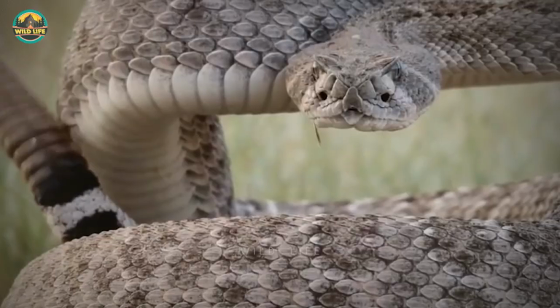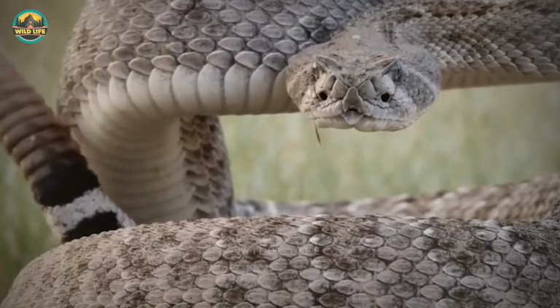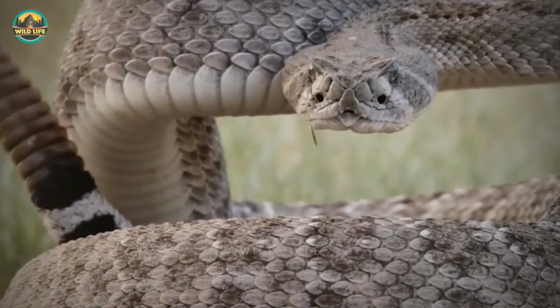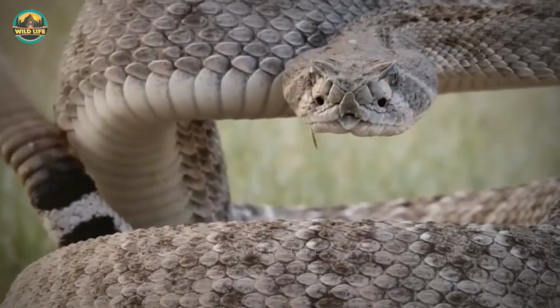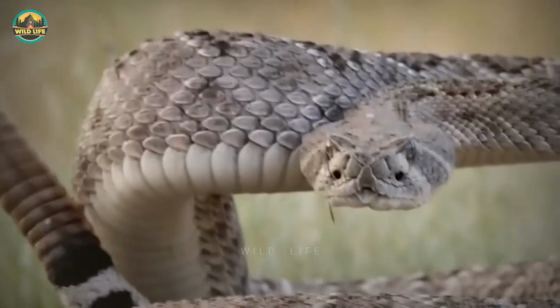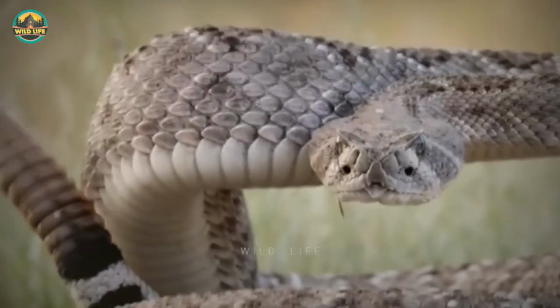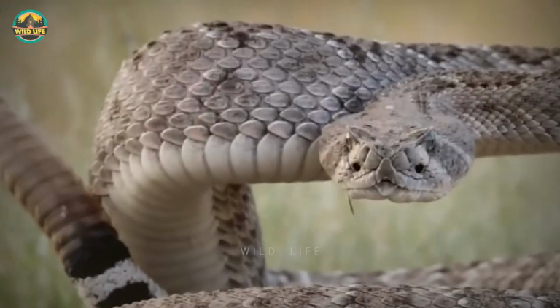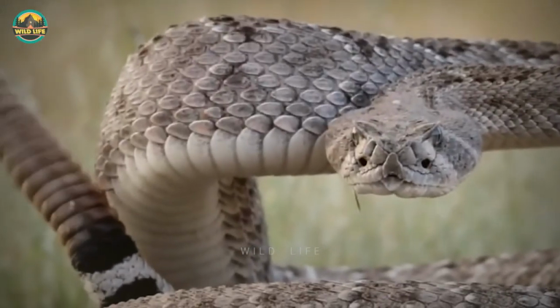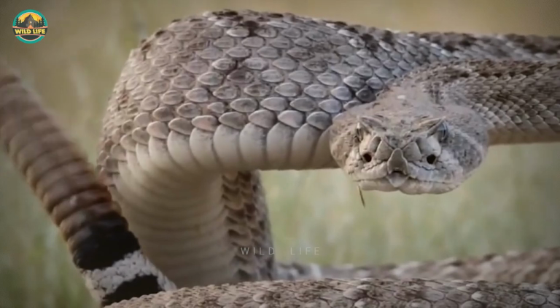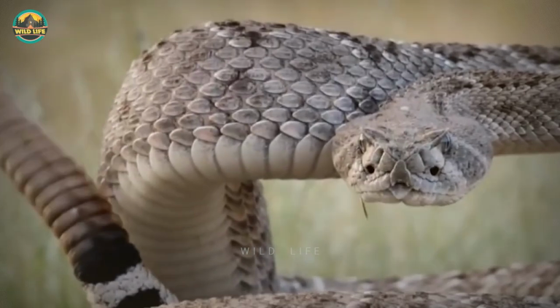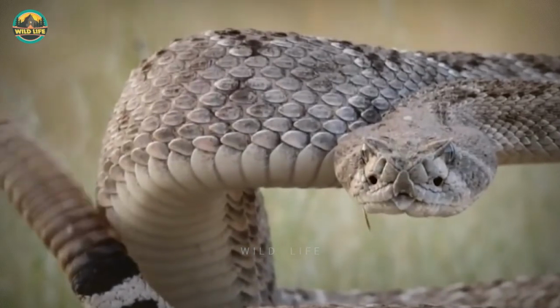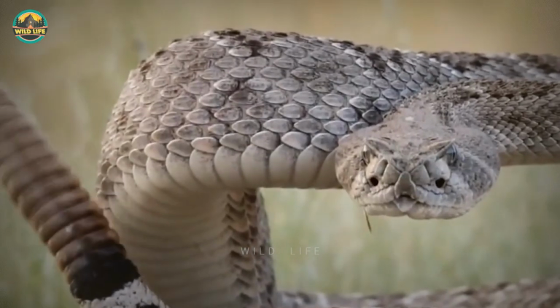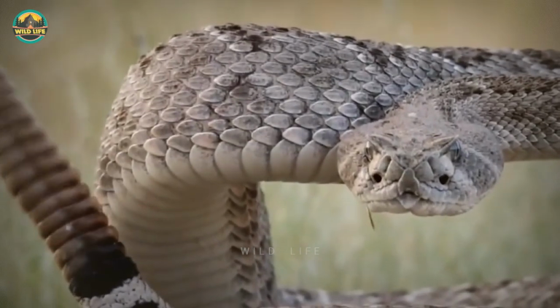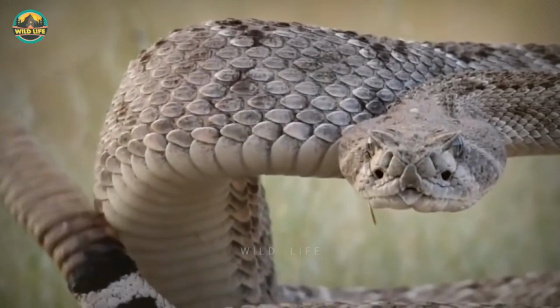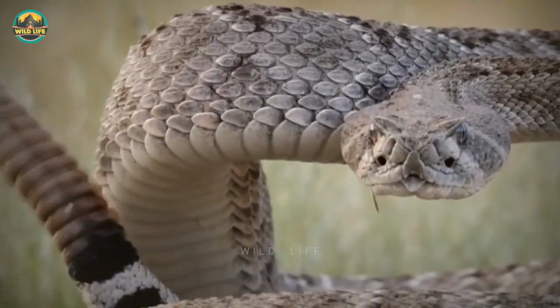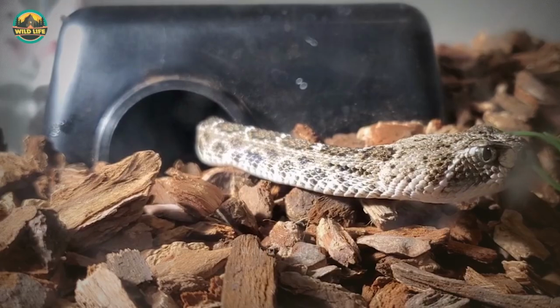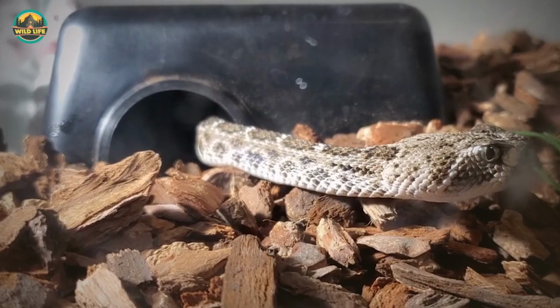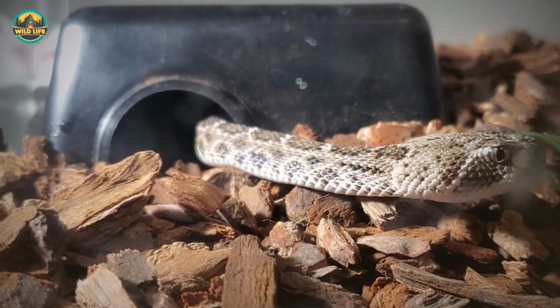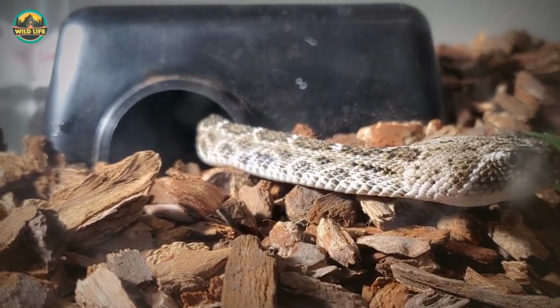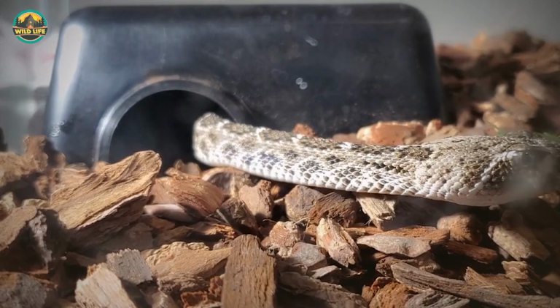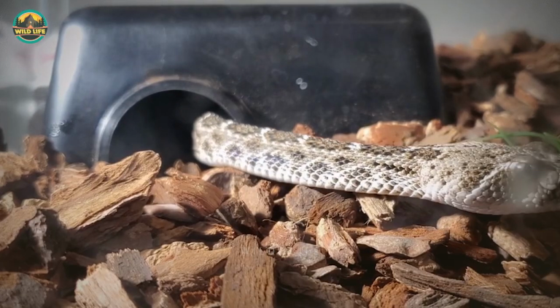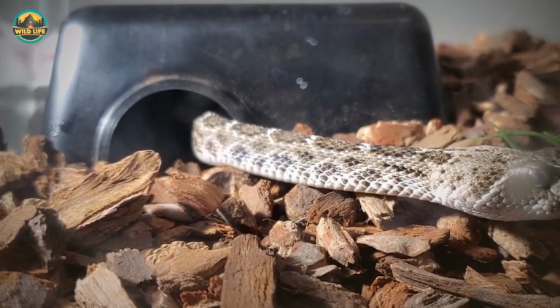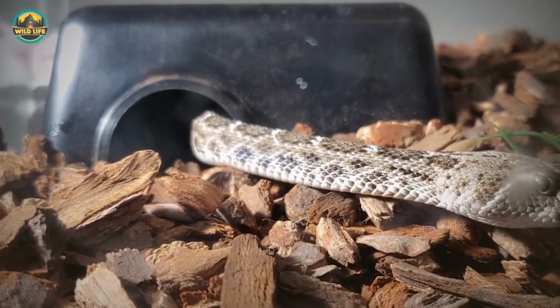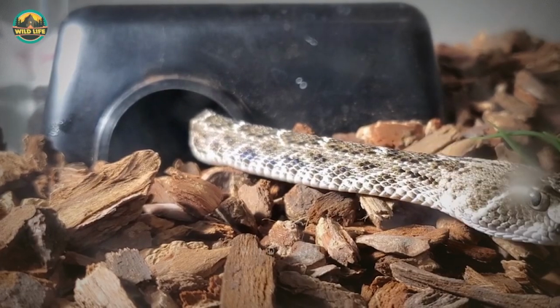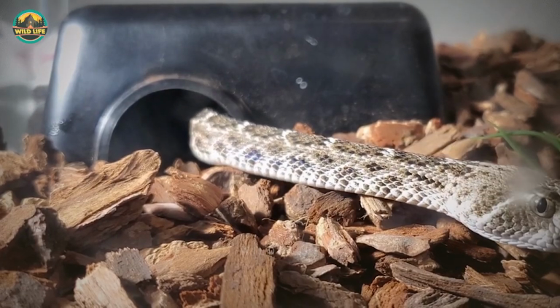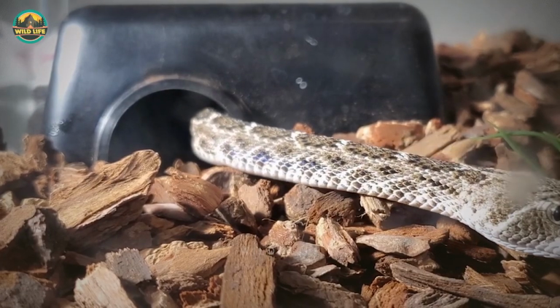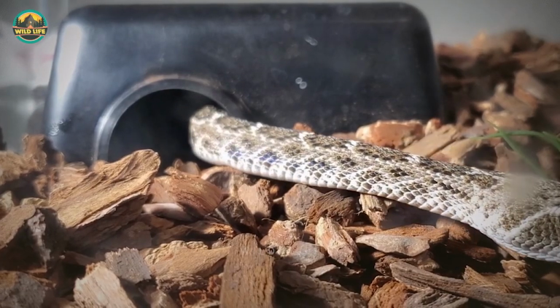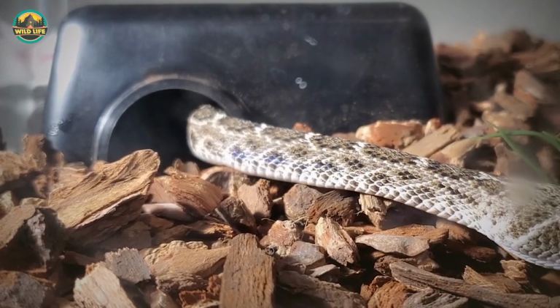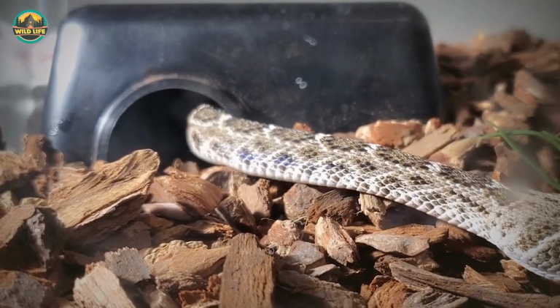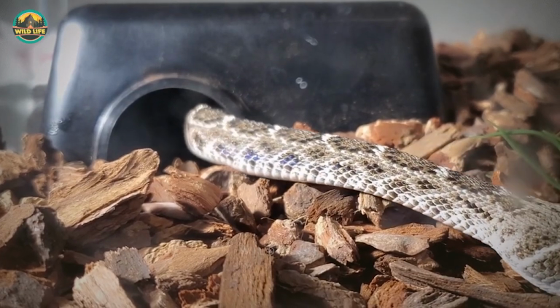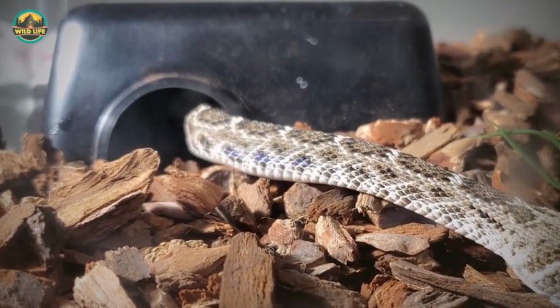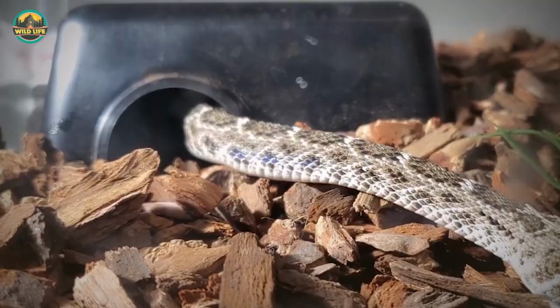They hibernate in caves or similar sites during the winter. In captivity, these snakes can live up to 20 years.